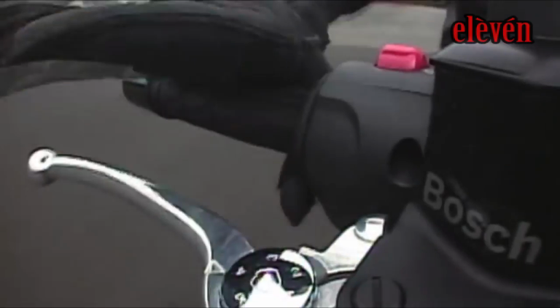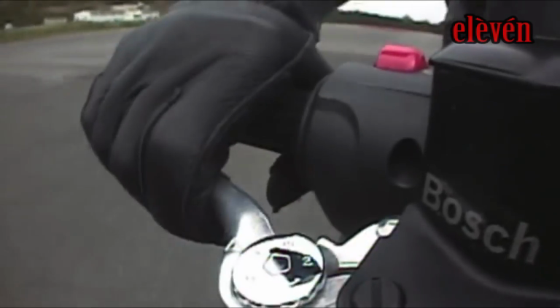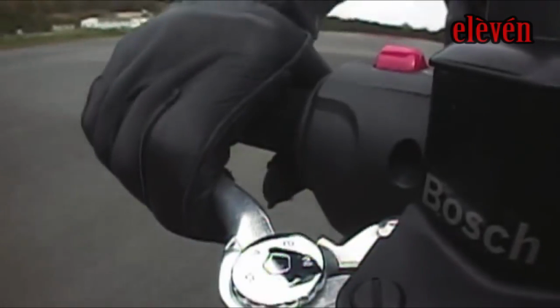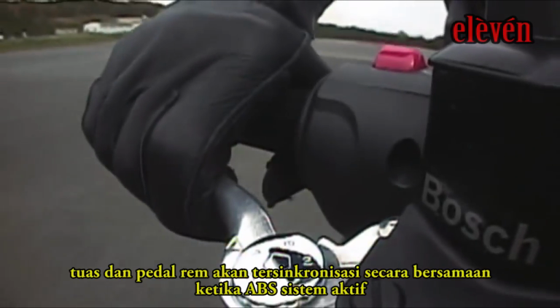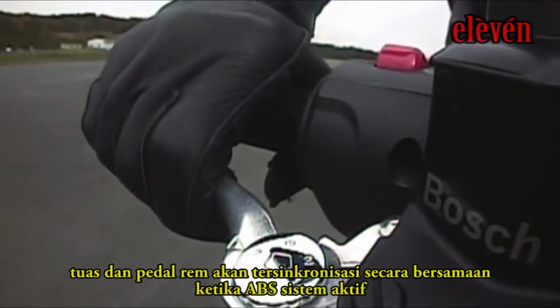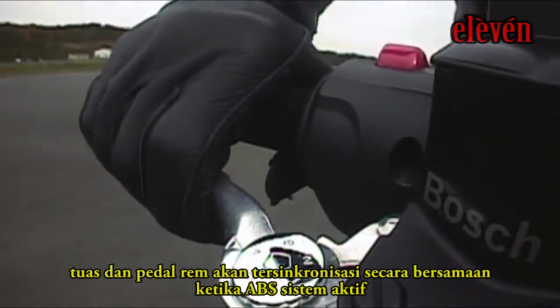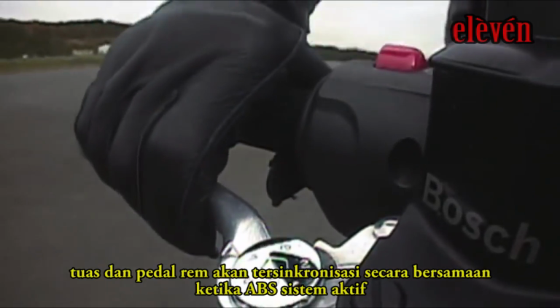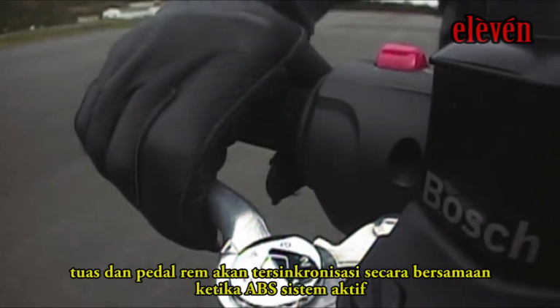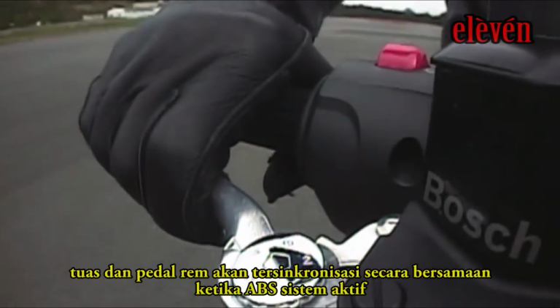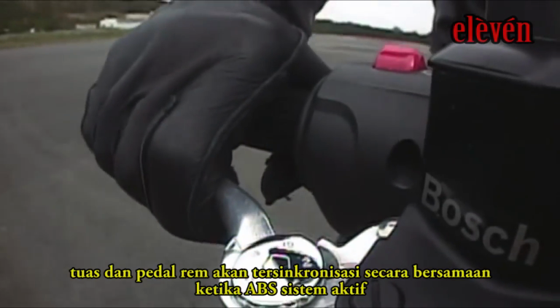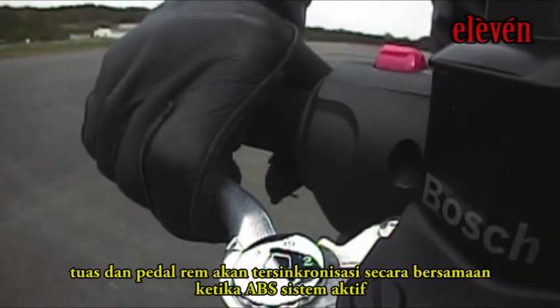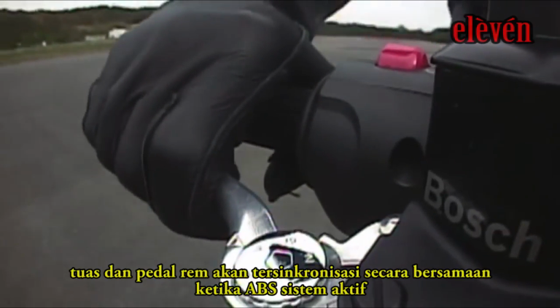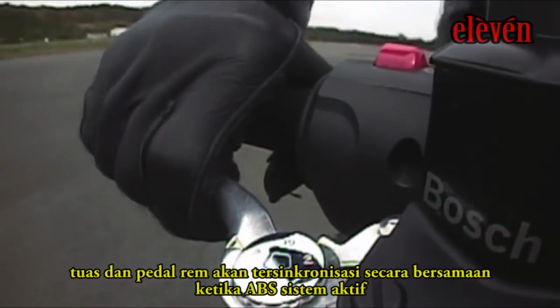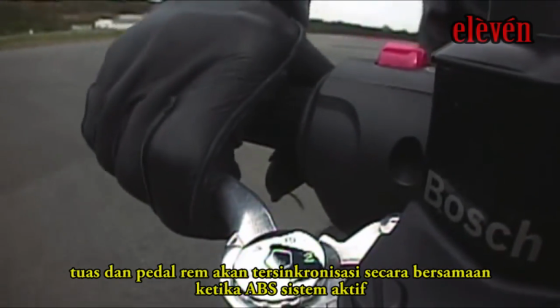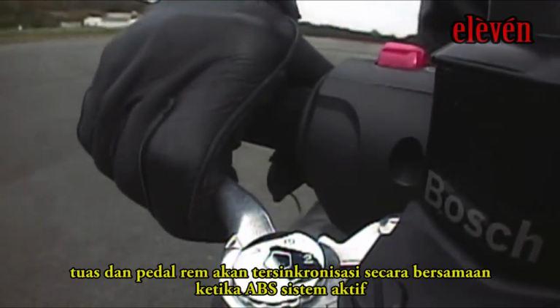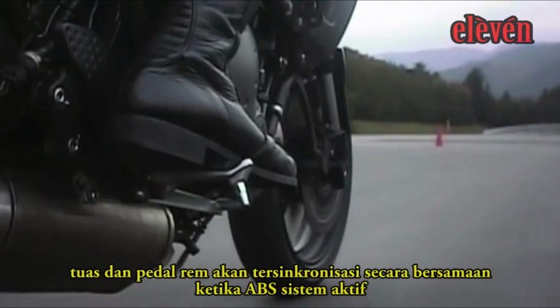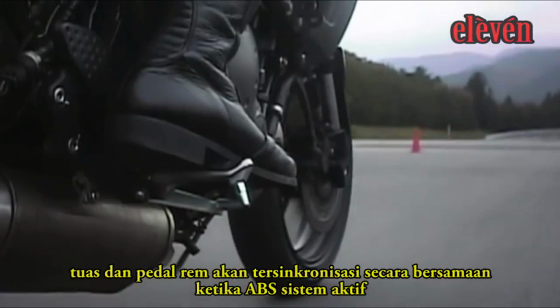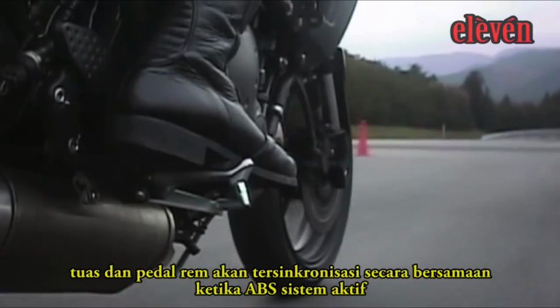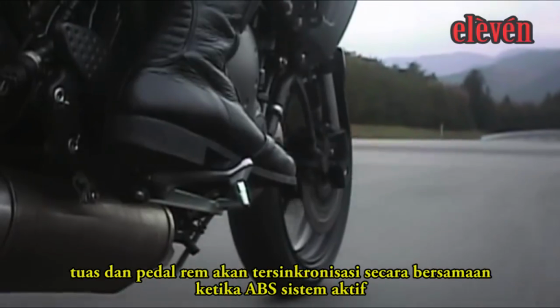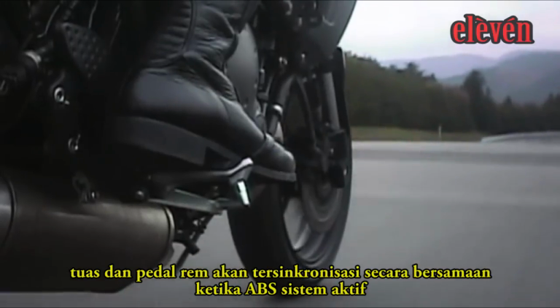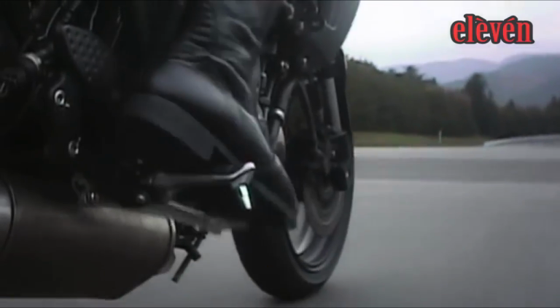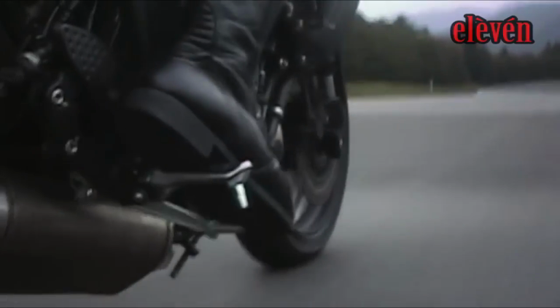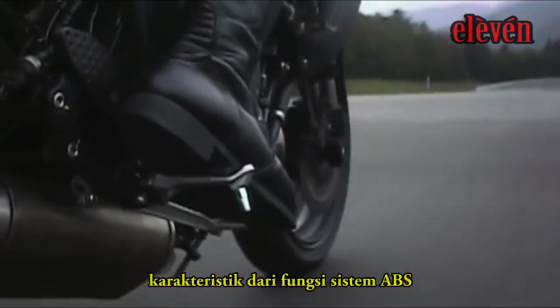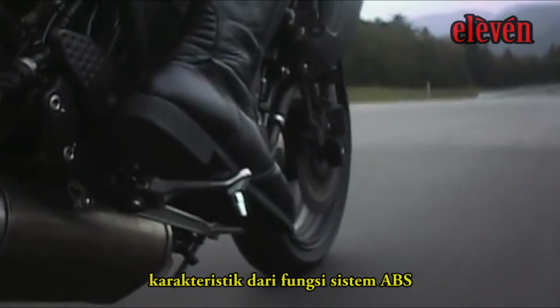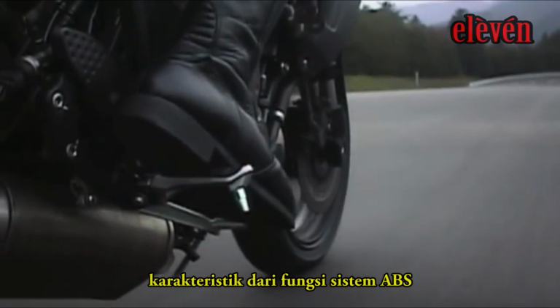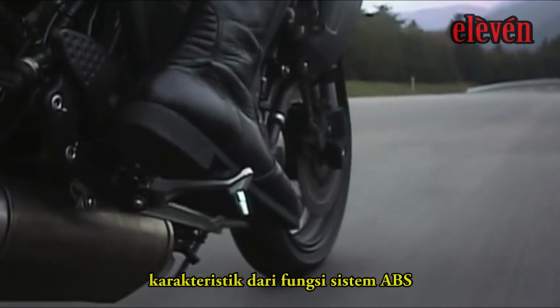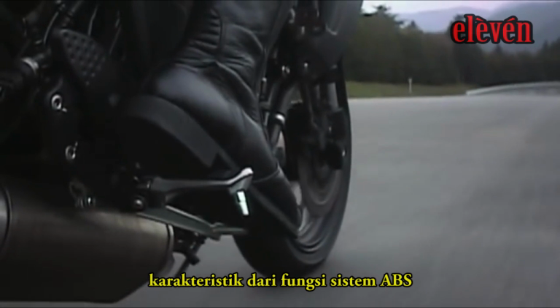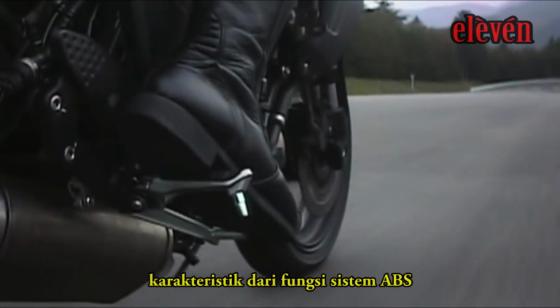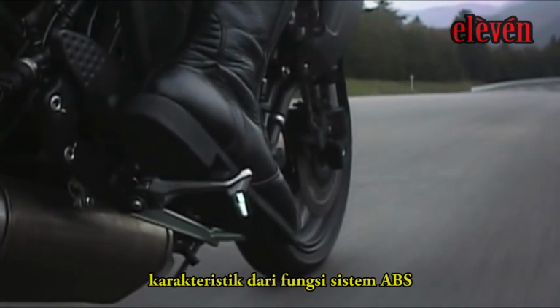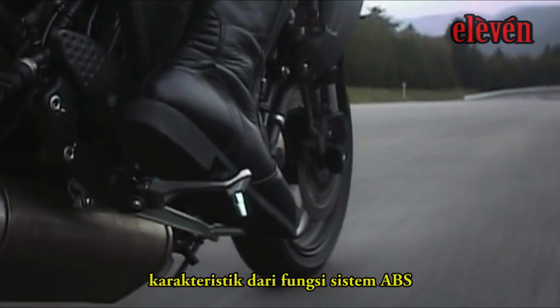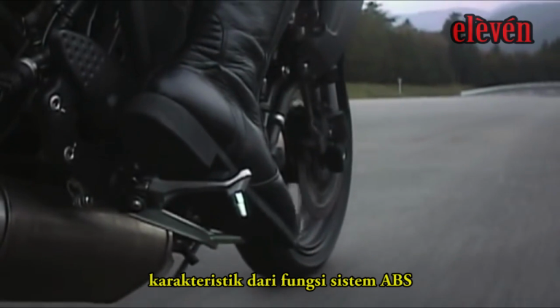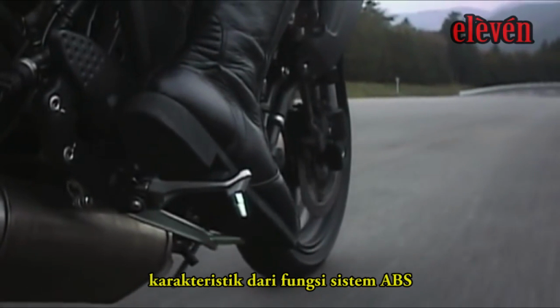The brake lever and pedal vibrate when the ABS system activates, a characteristic of the ABS function.